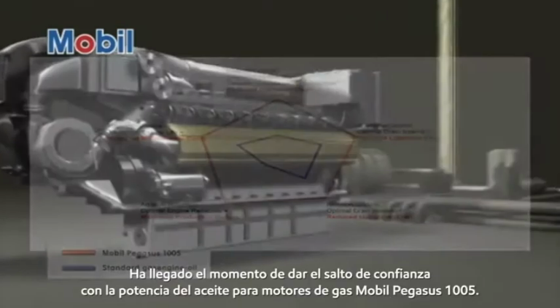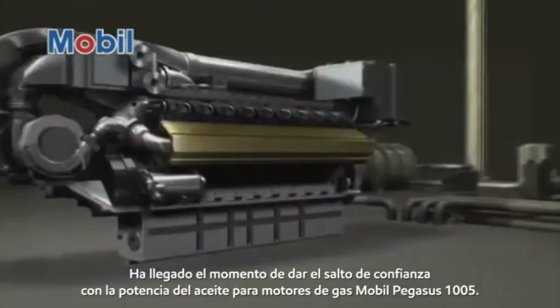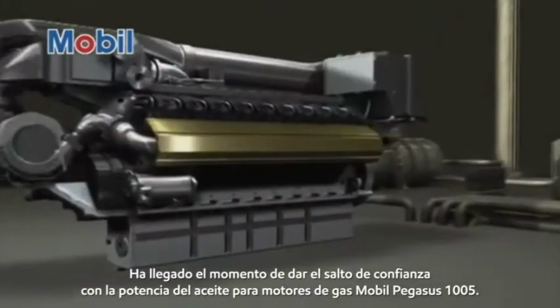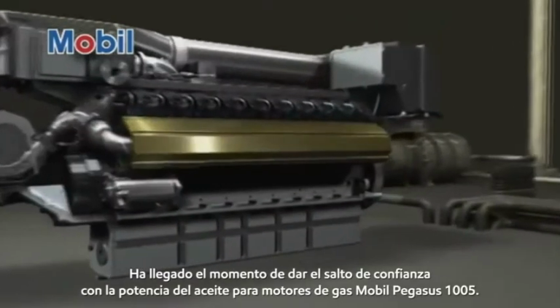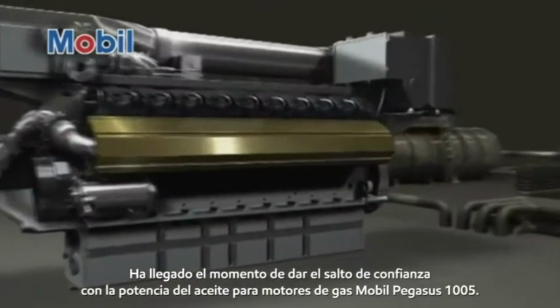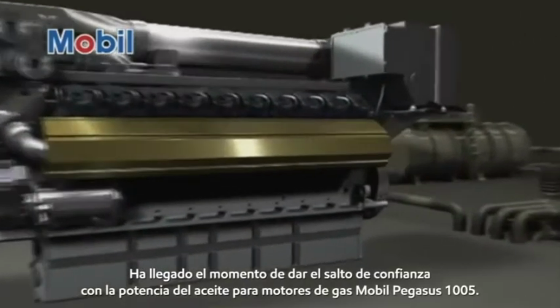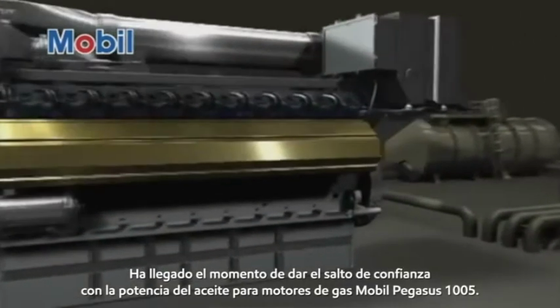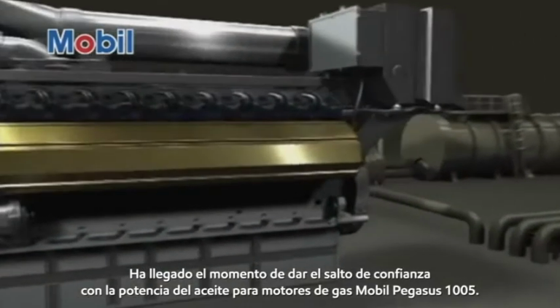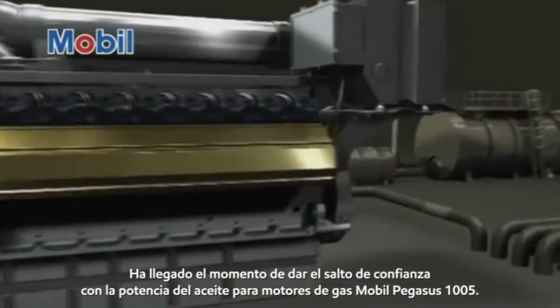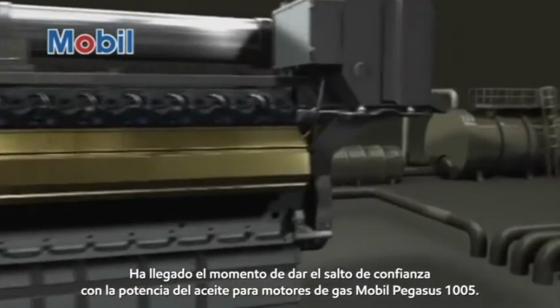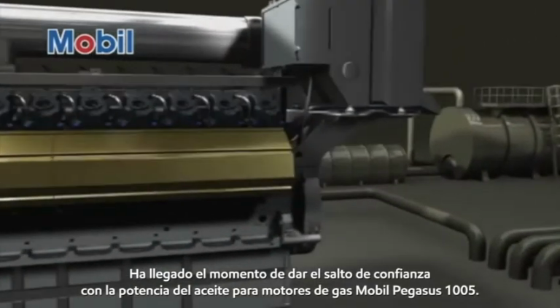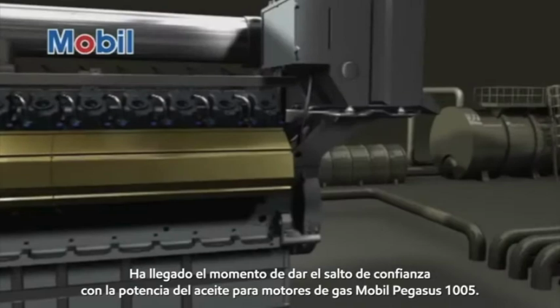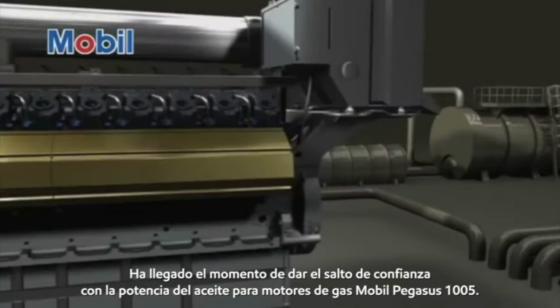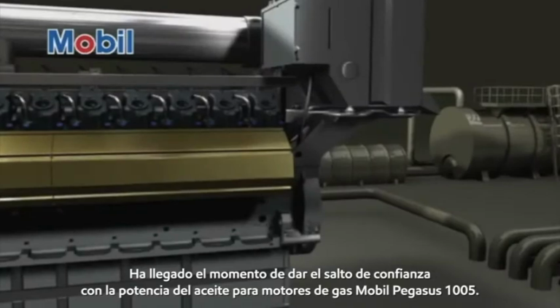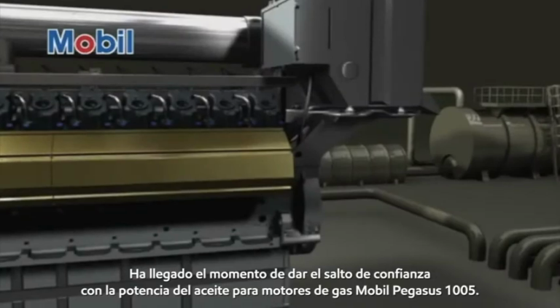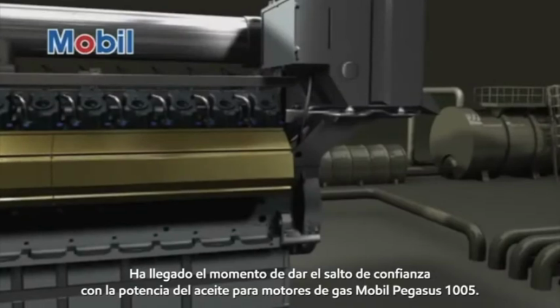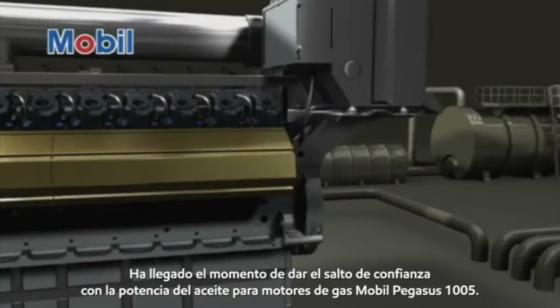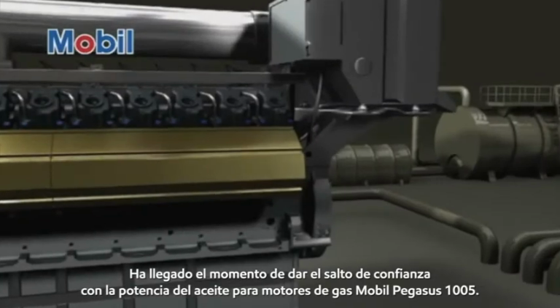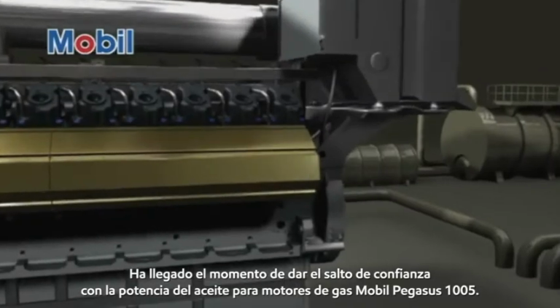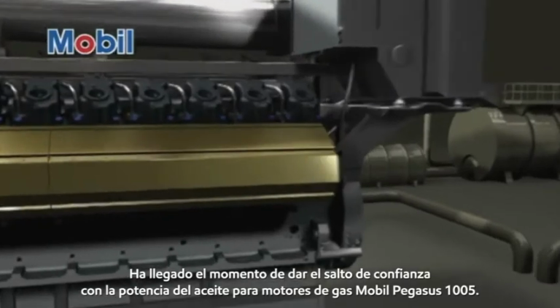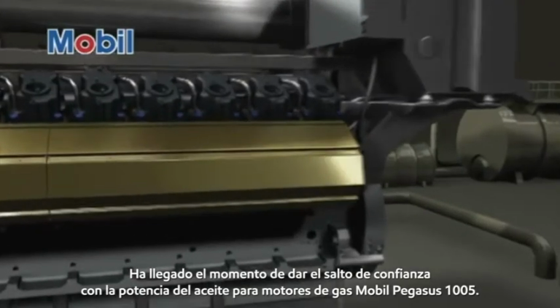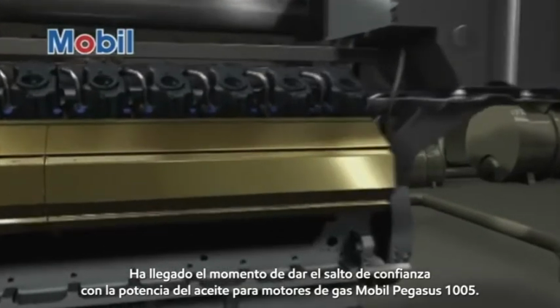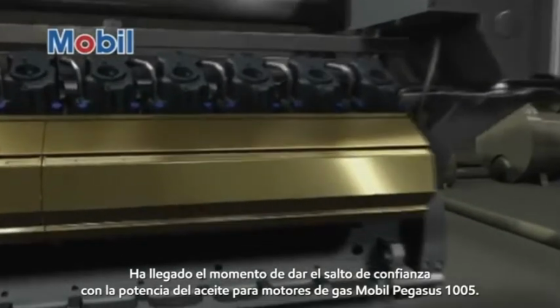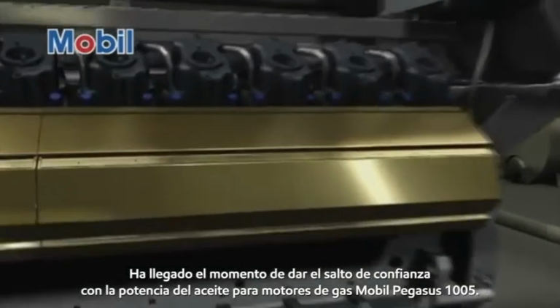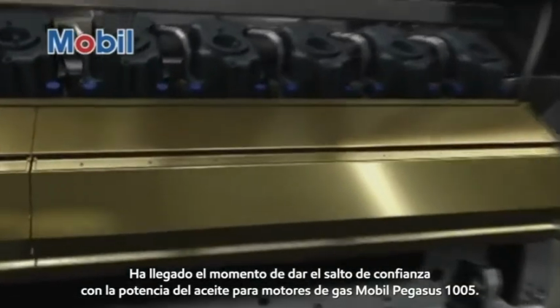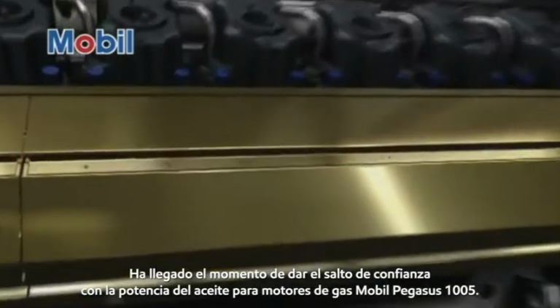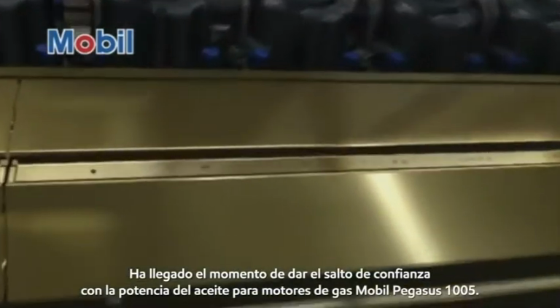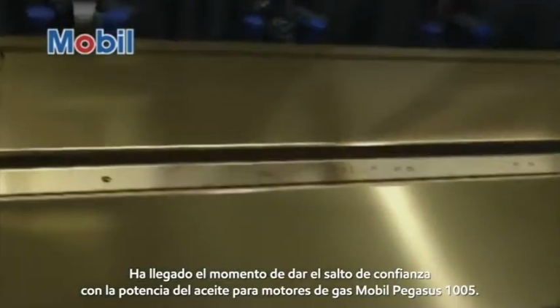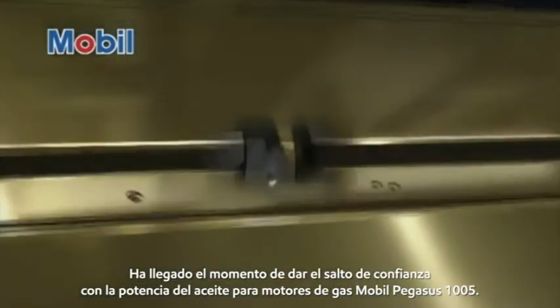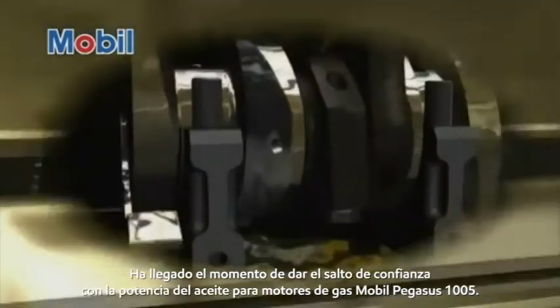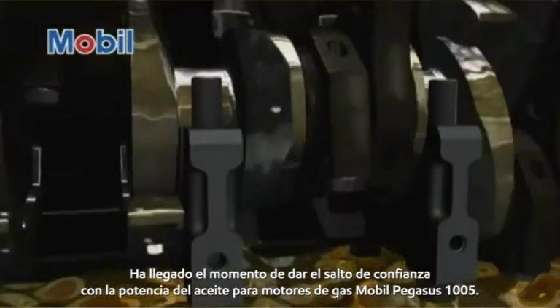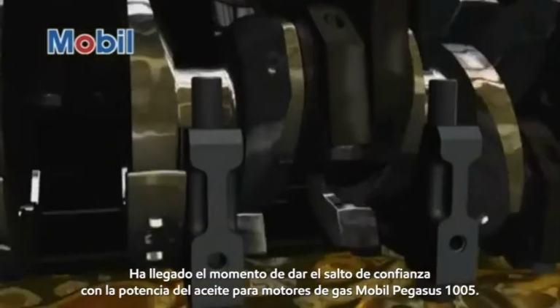It is time to make the leap. Trust the power of Mobil Pegasus 1005 gas engine oil.